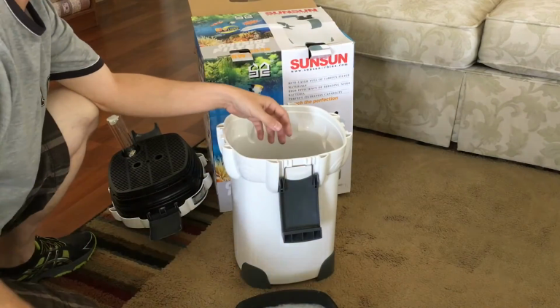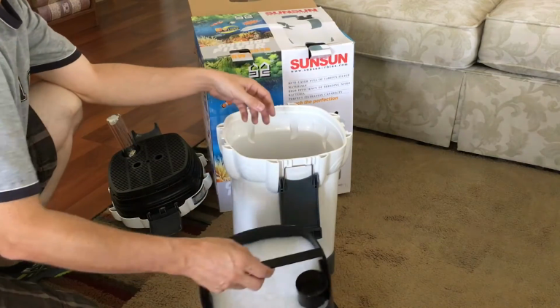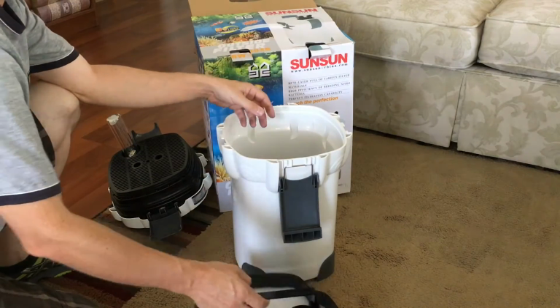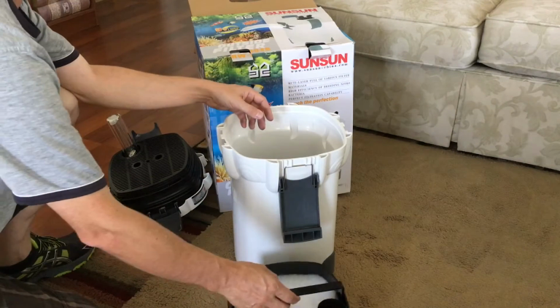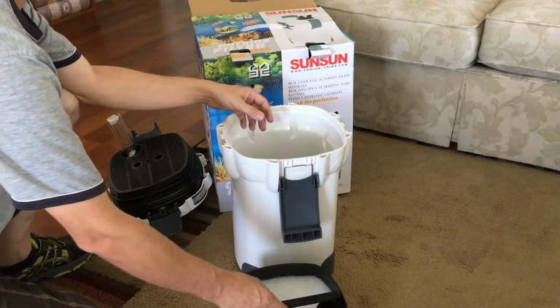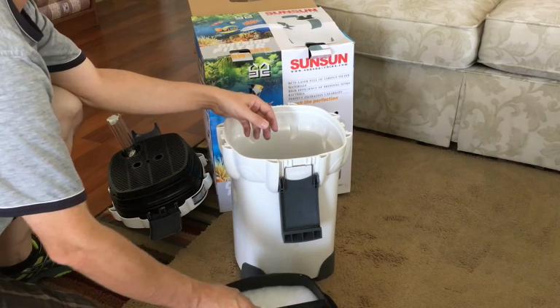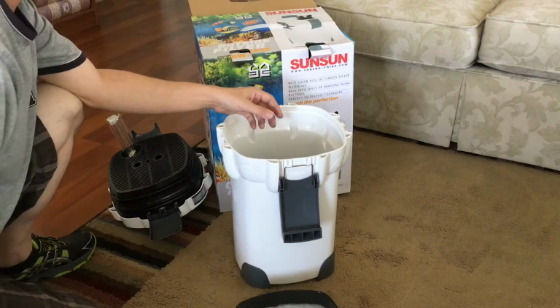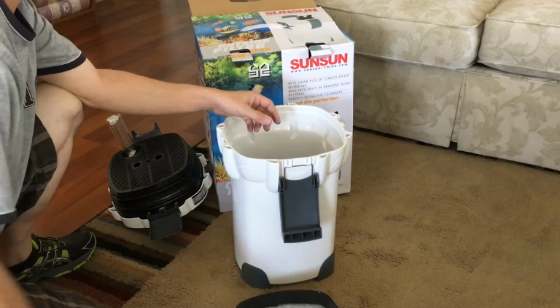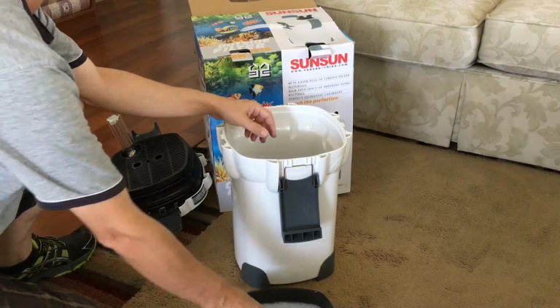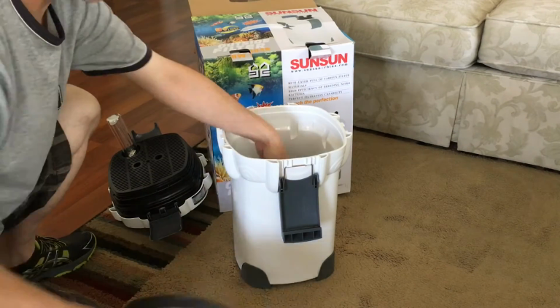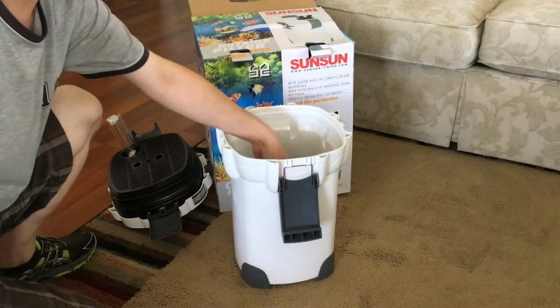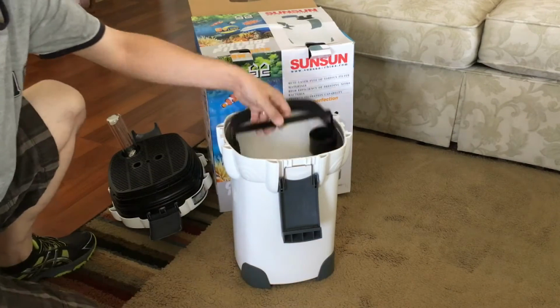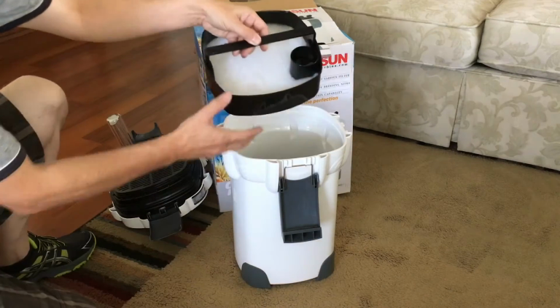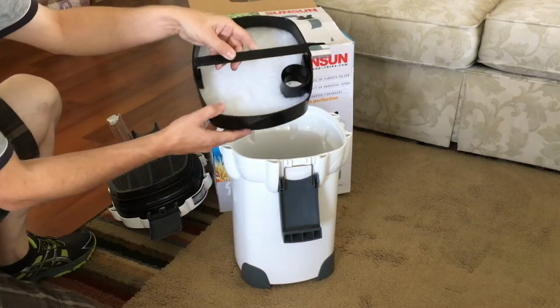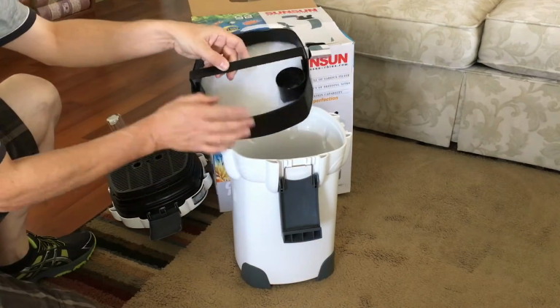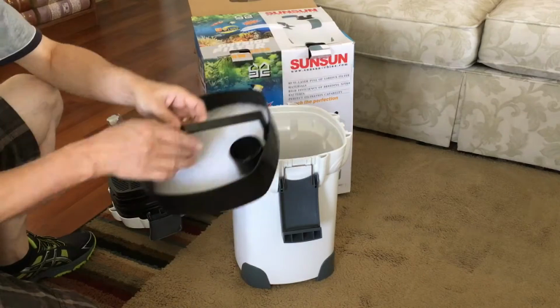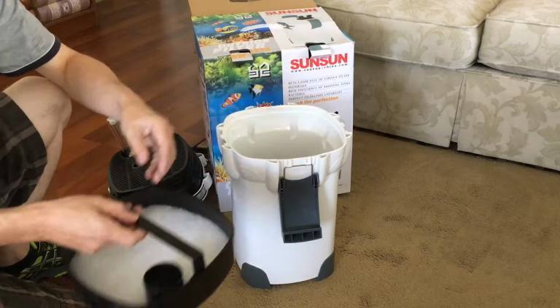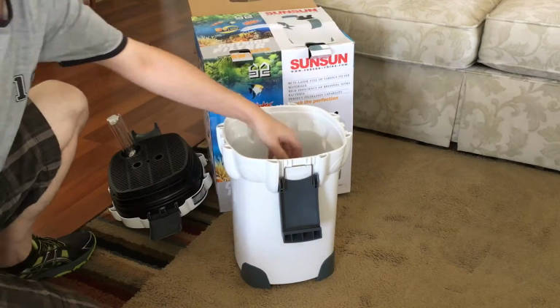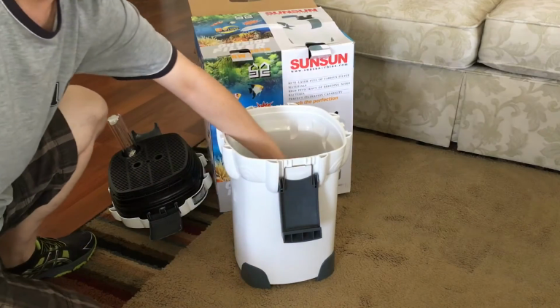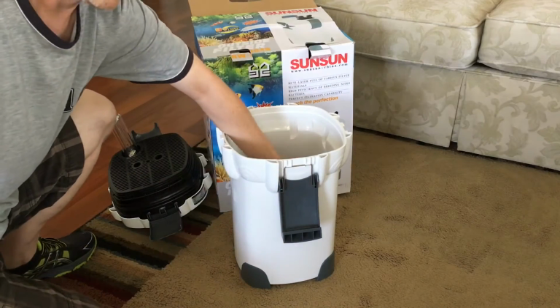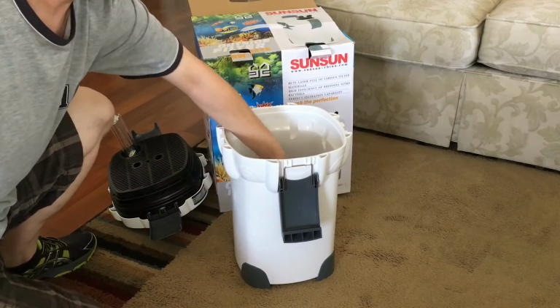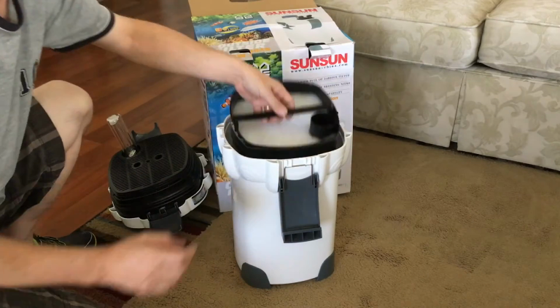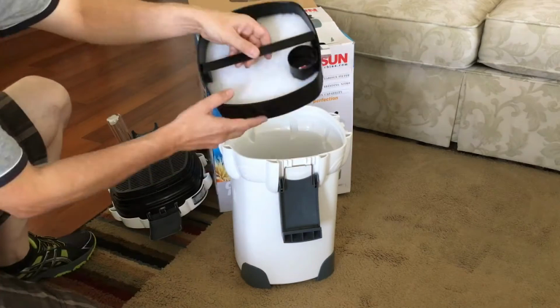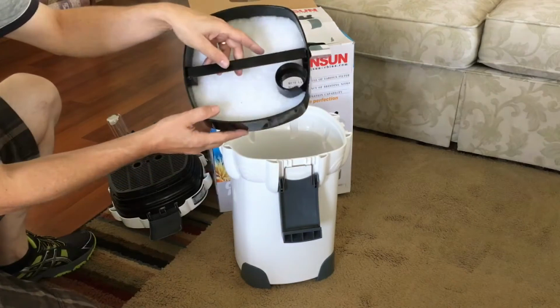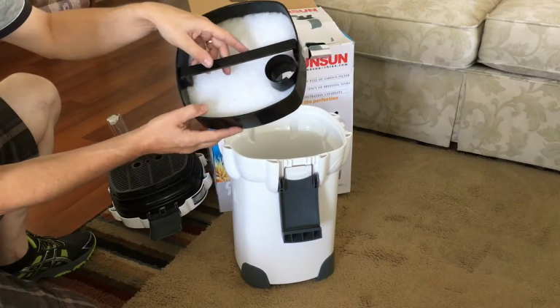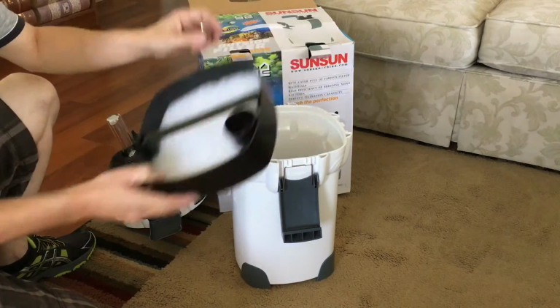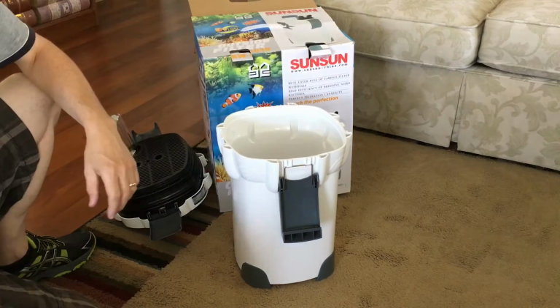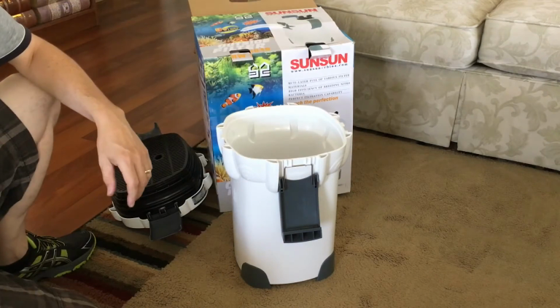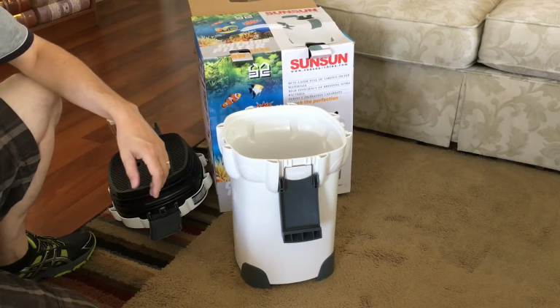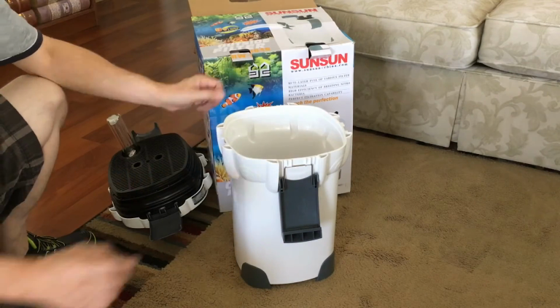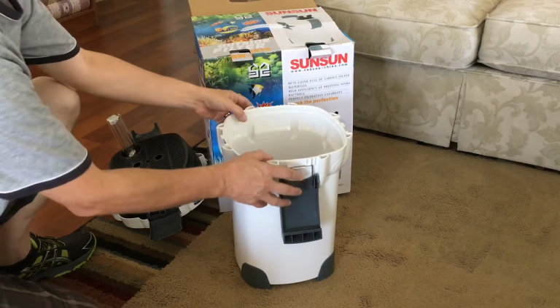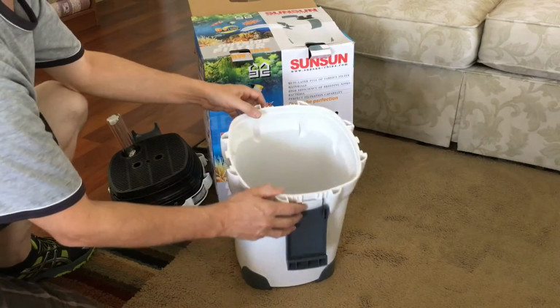Each tray had a white medium sponge pad in it, so we will be buying some more sponges to add to this canister.